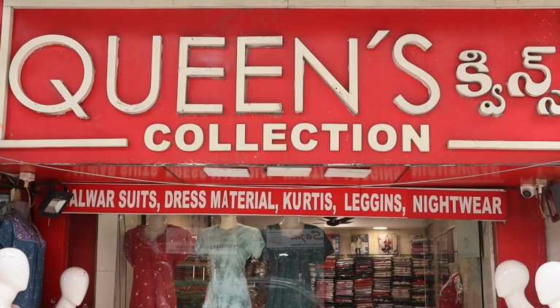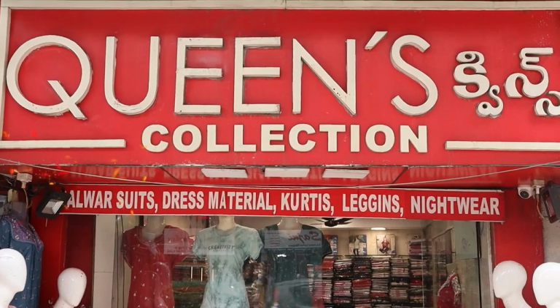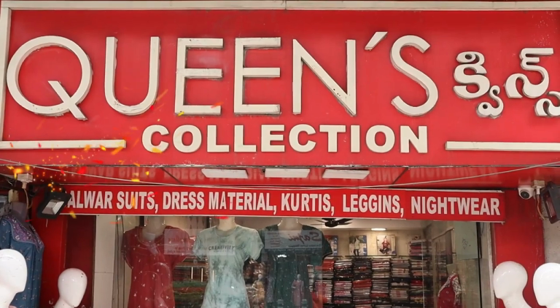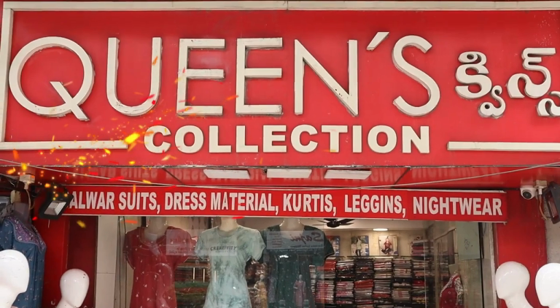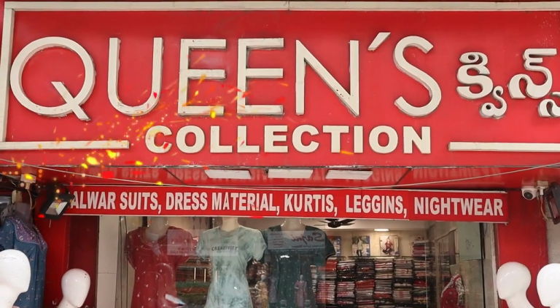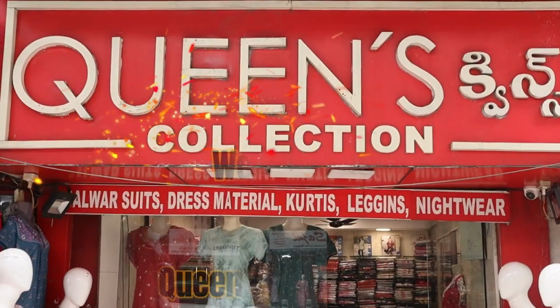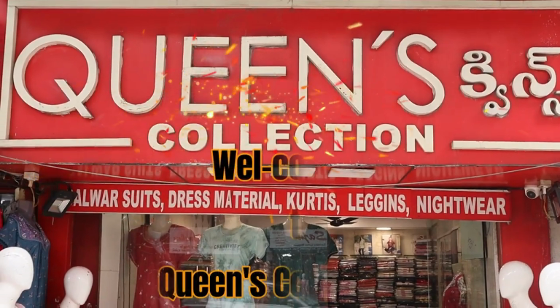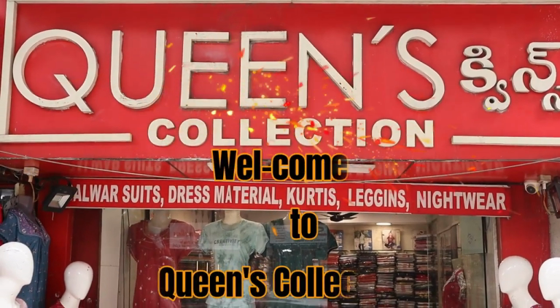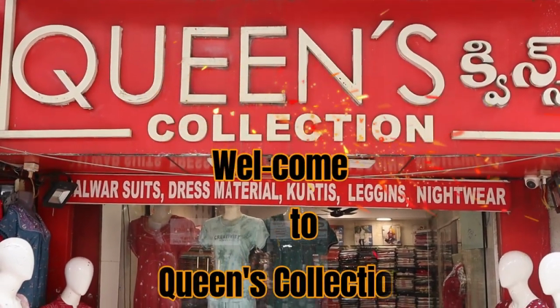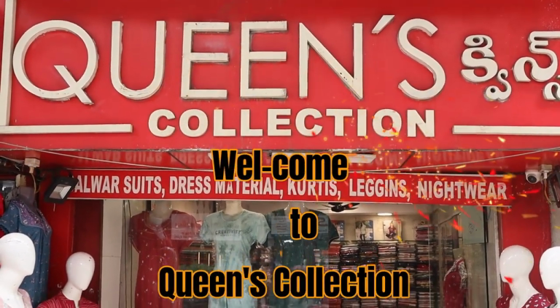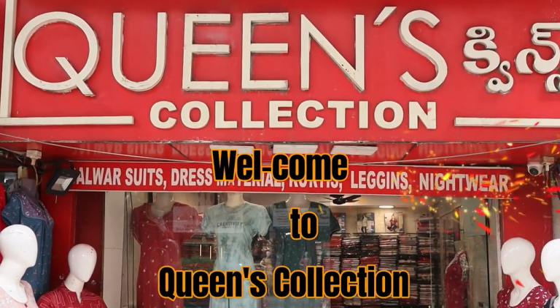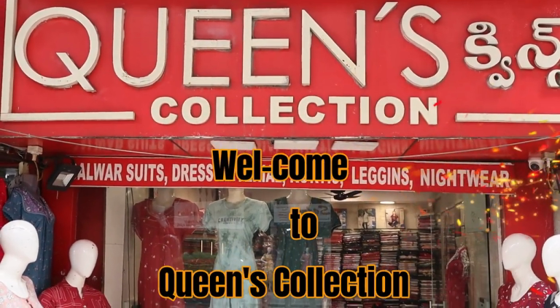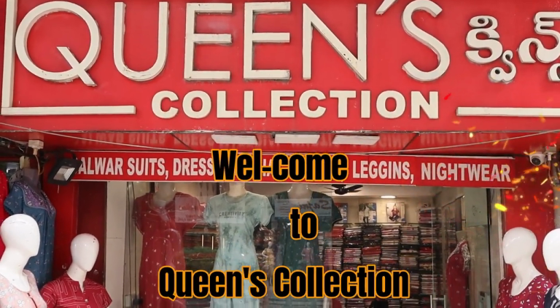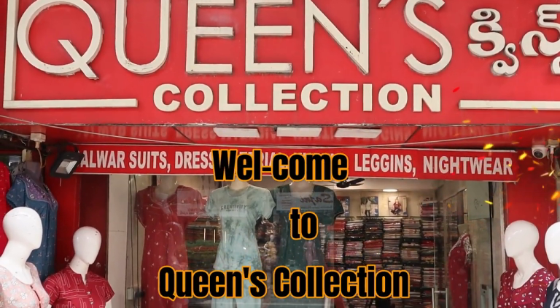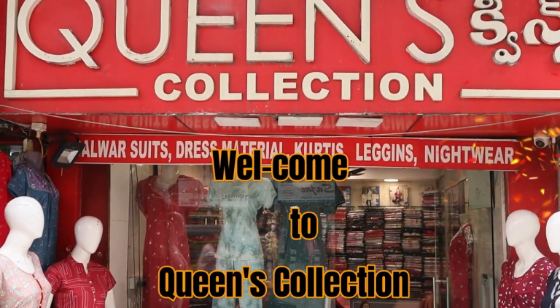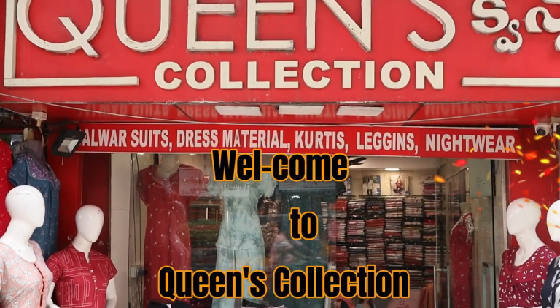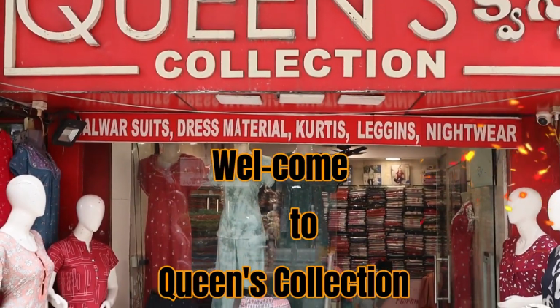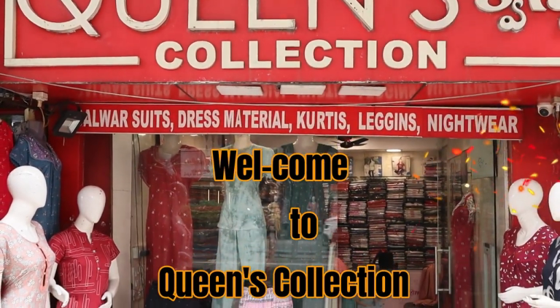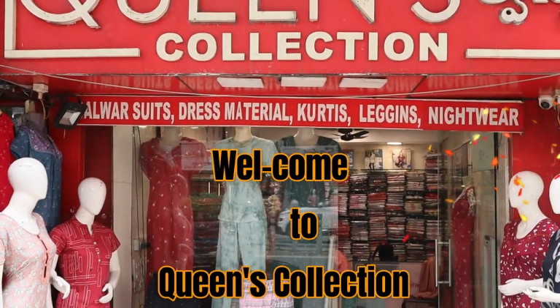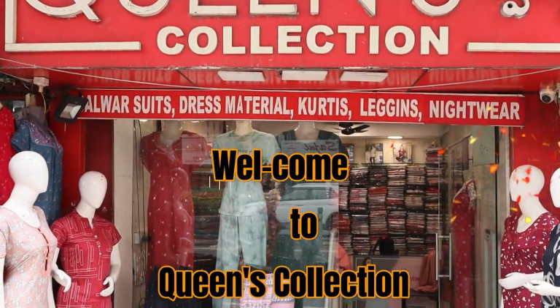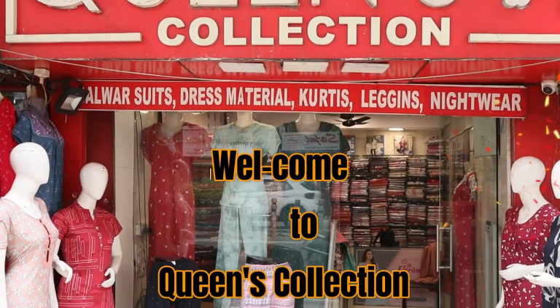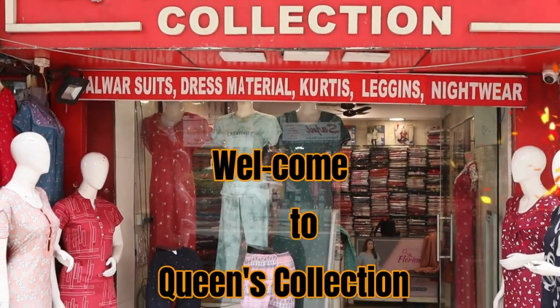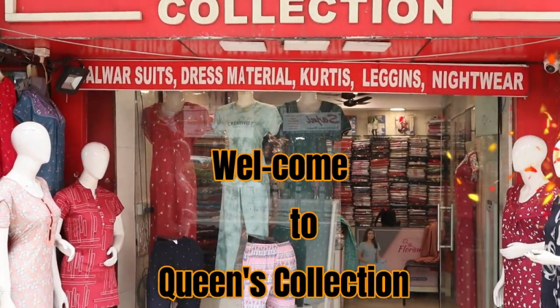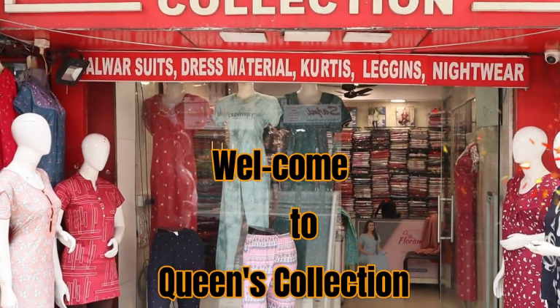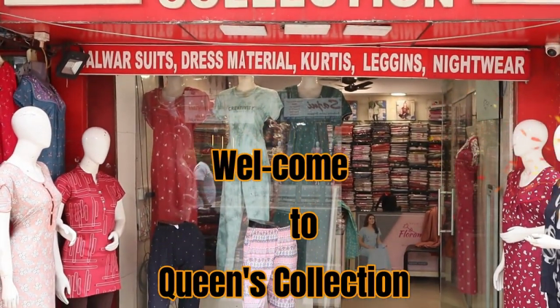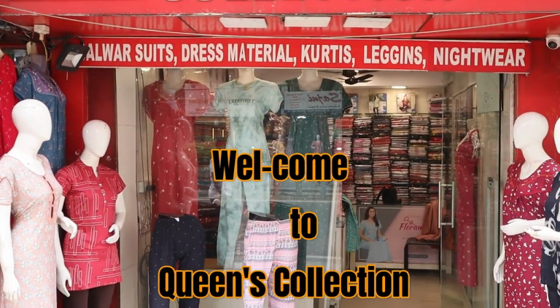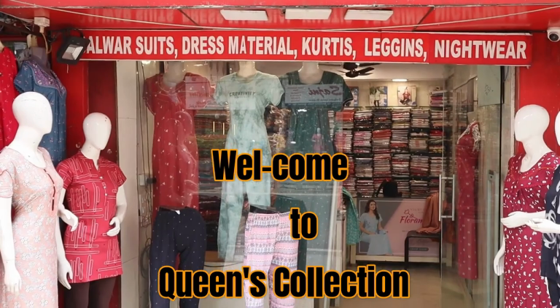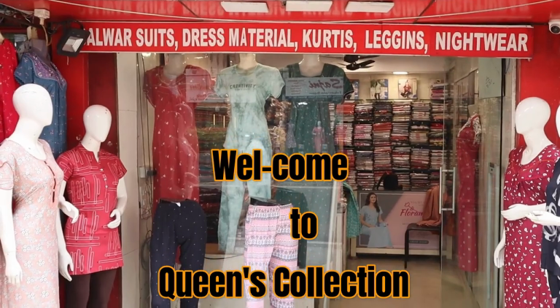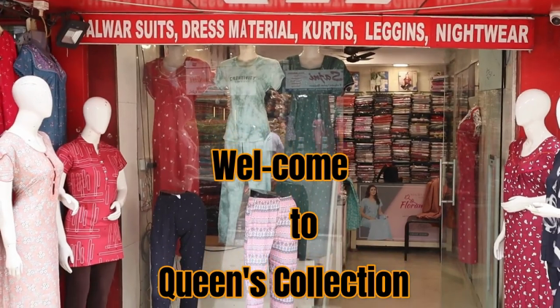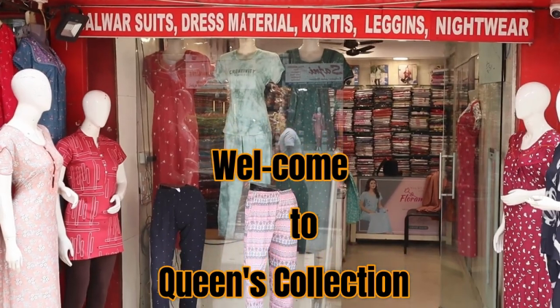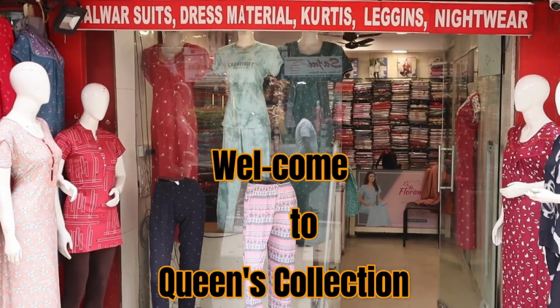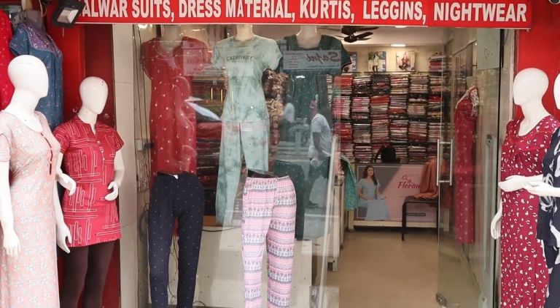Hi friends, welcome to Queen's Collection. I am a fashion destination. Team Queen's Mansion, I love you all. Thank you very much for your support.